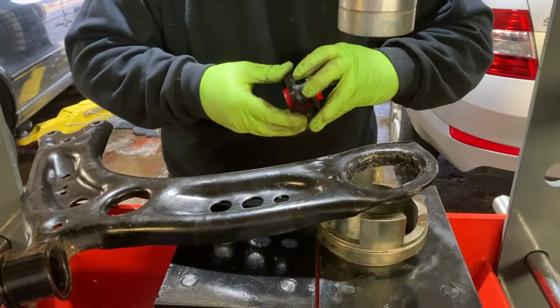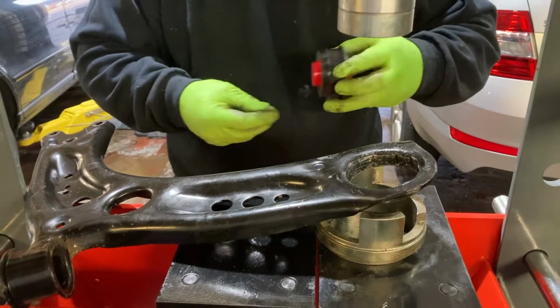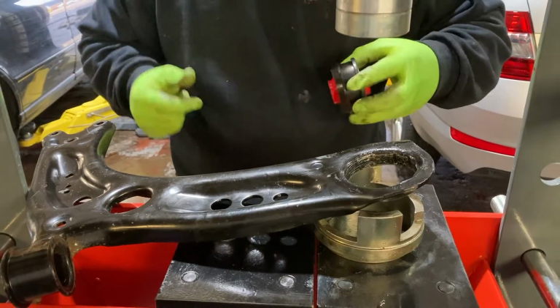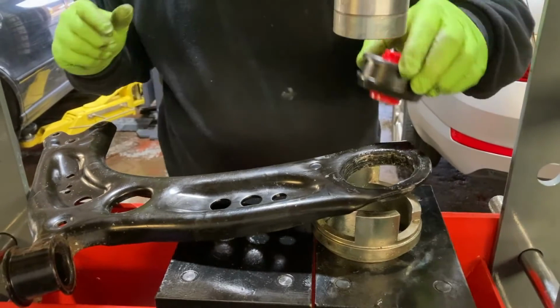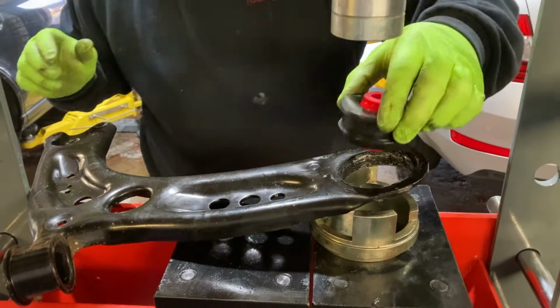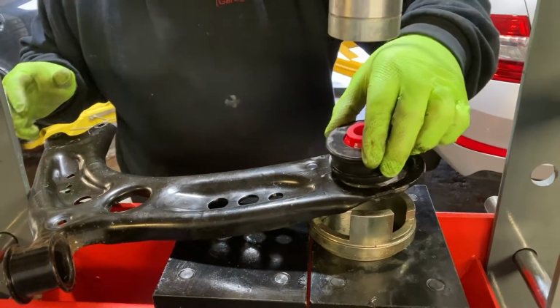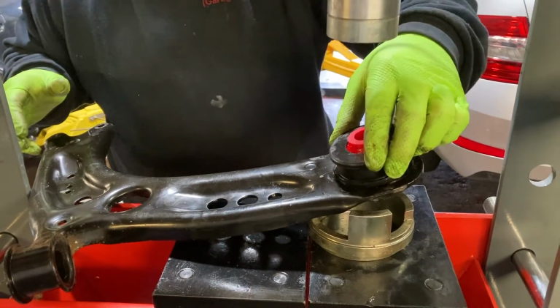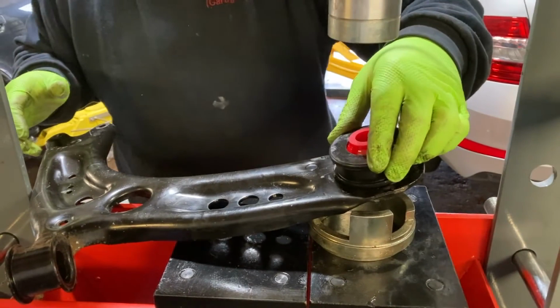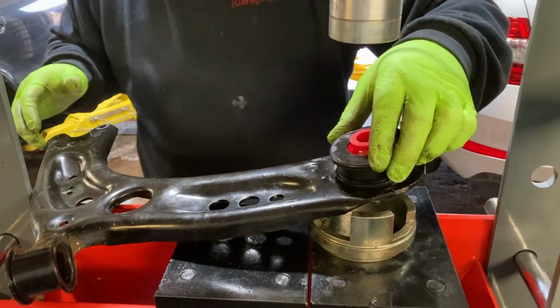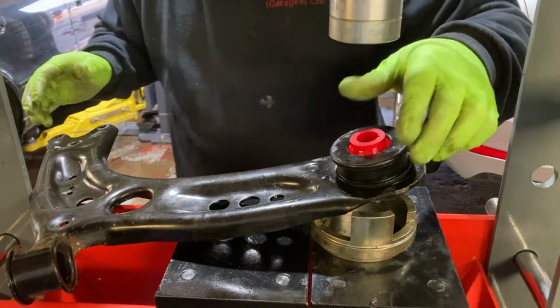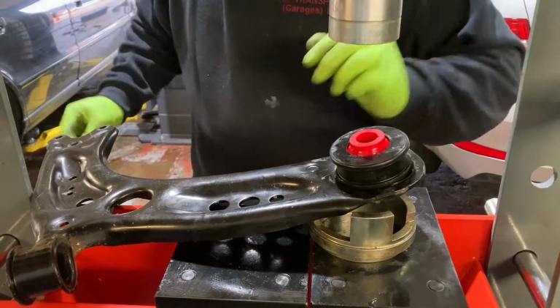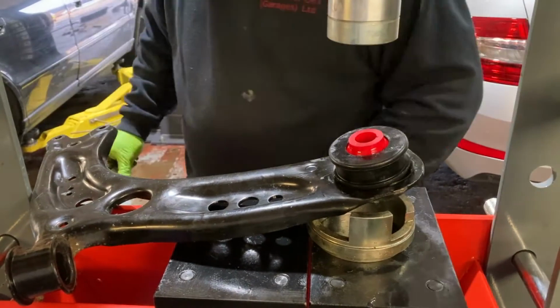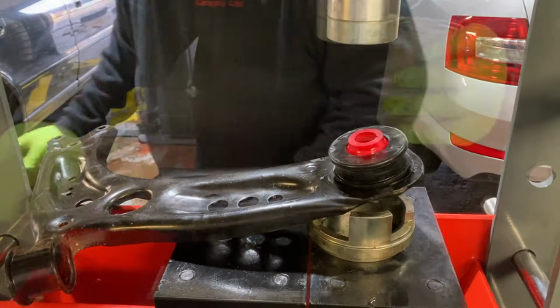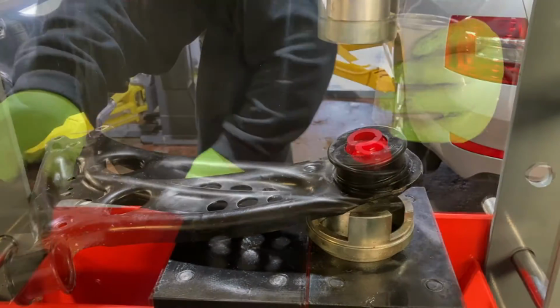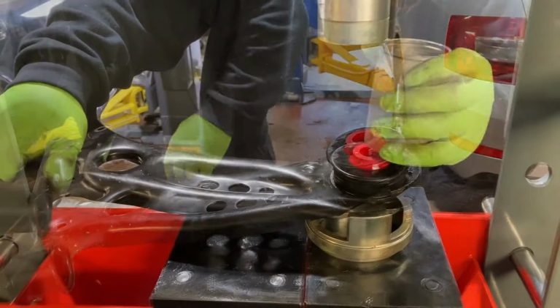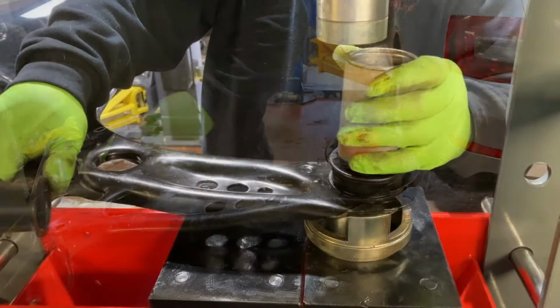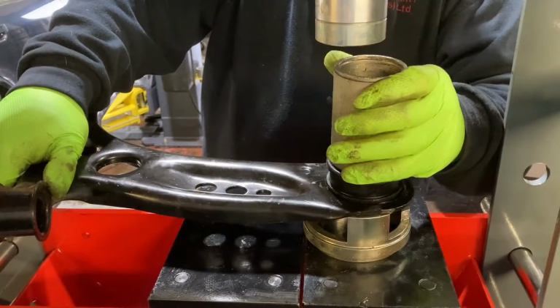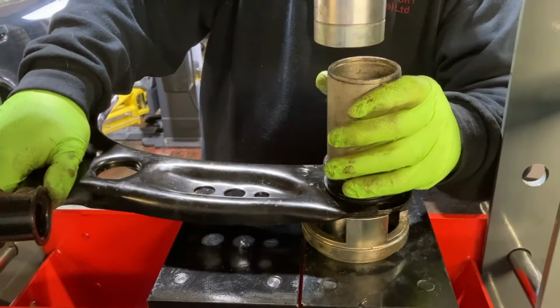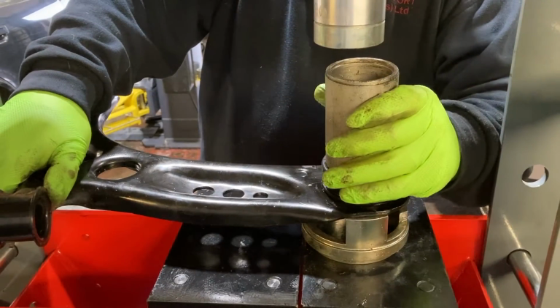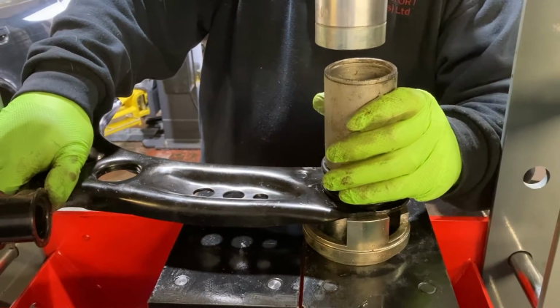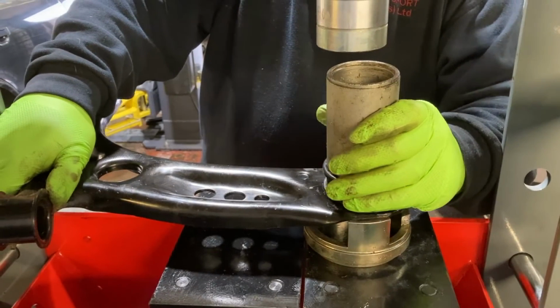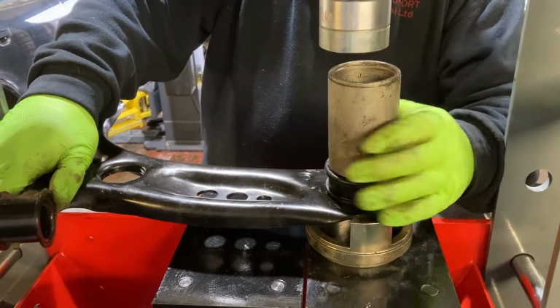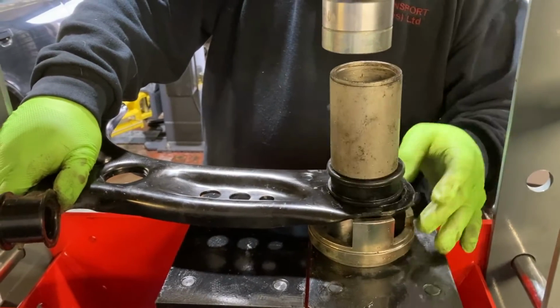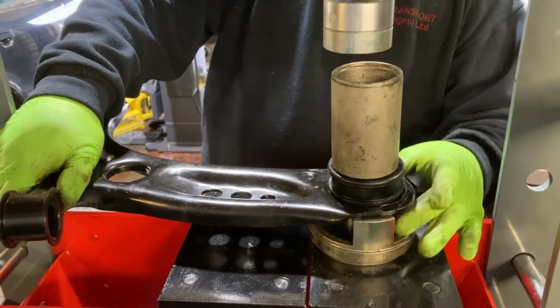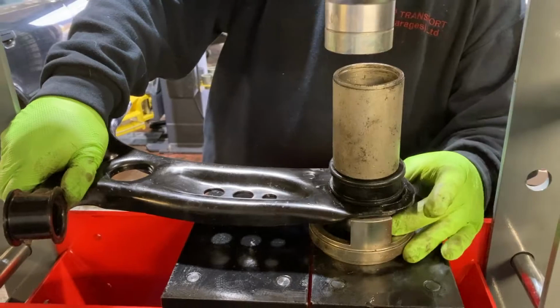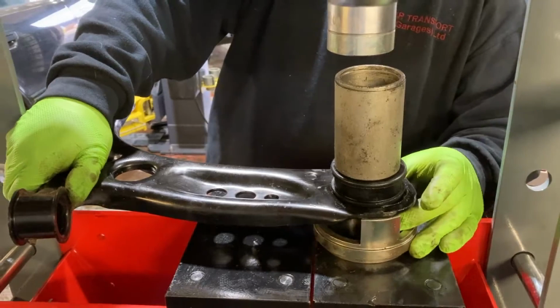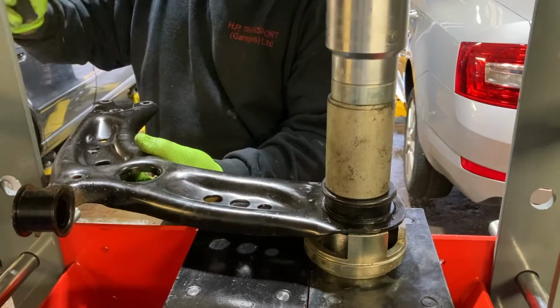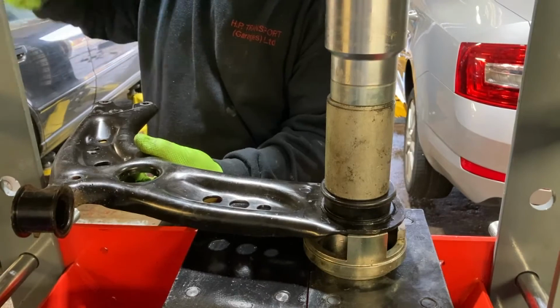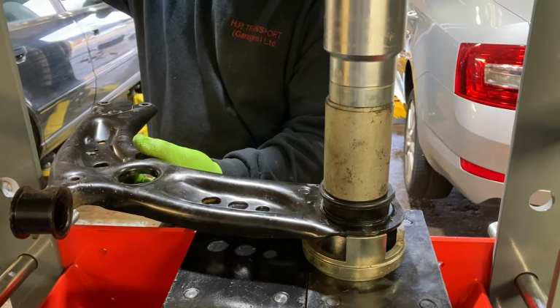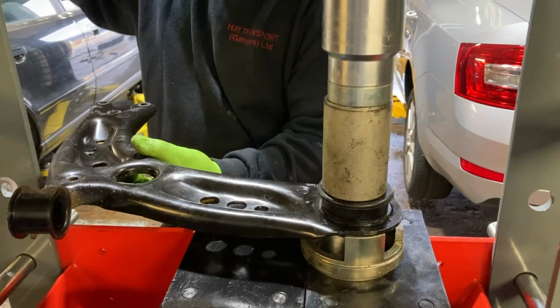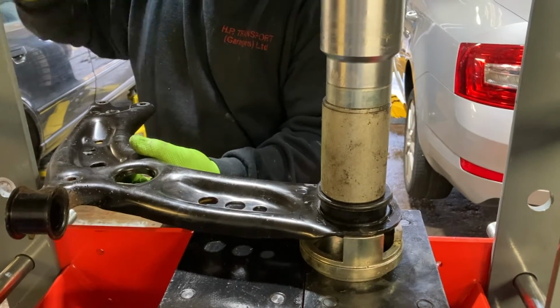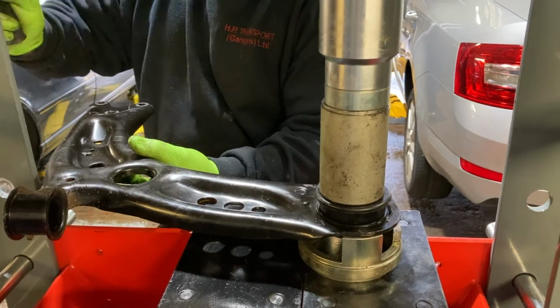You can press the bushing in using a mechanical press as you see here, or otherwise this can also be done using a bench vise.